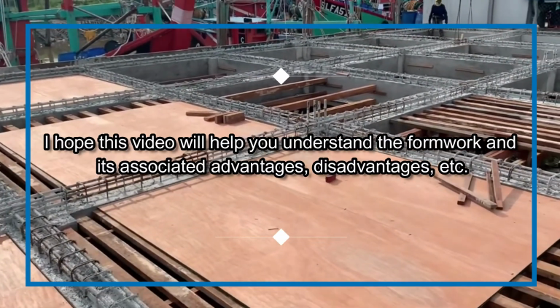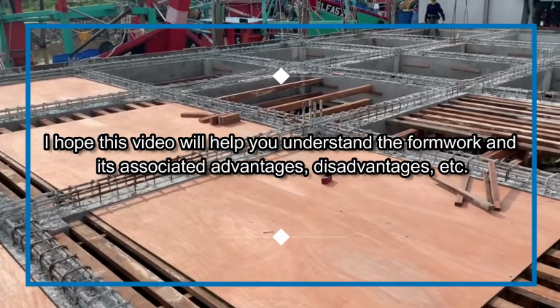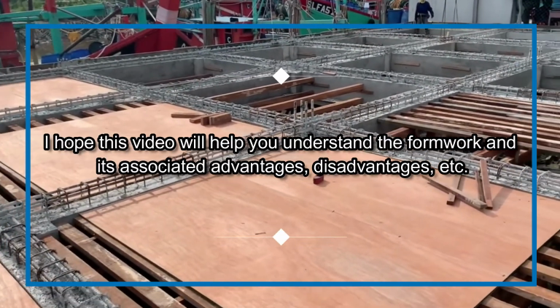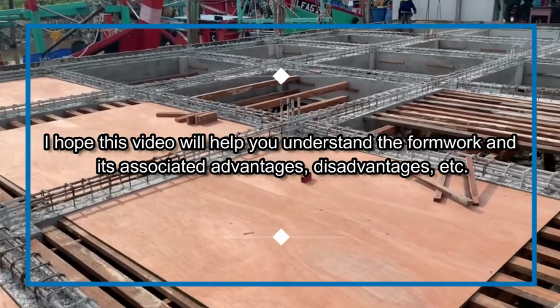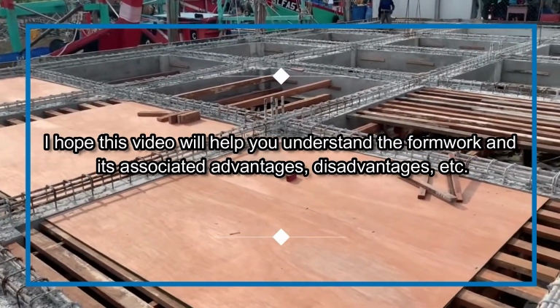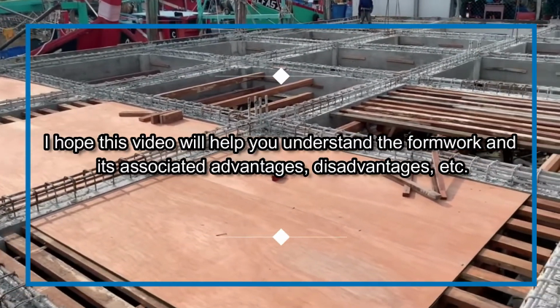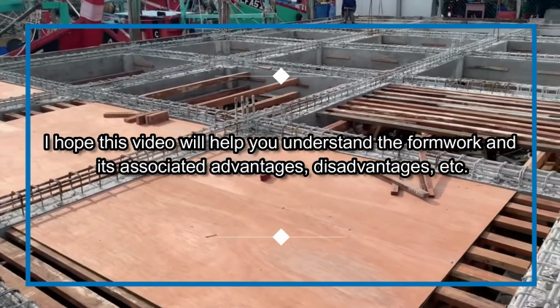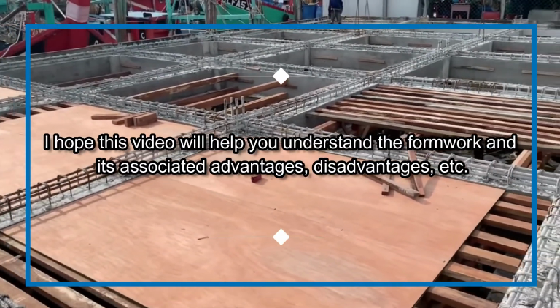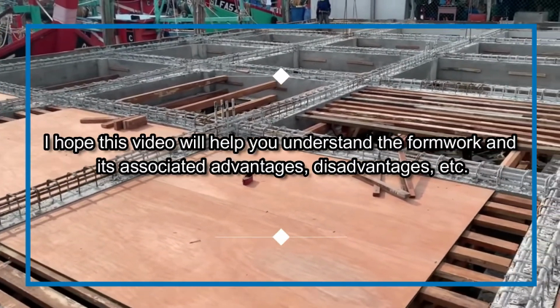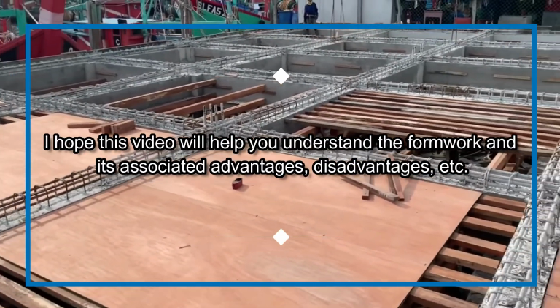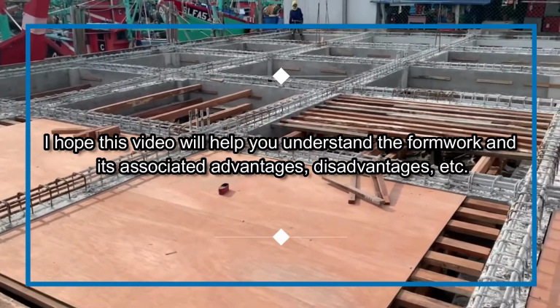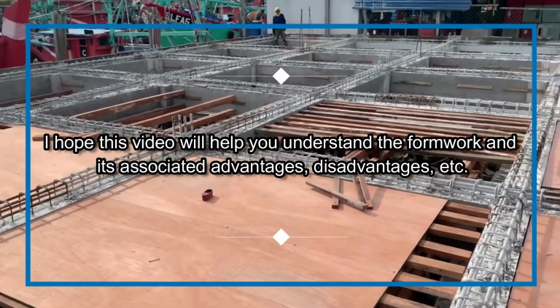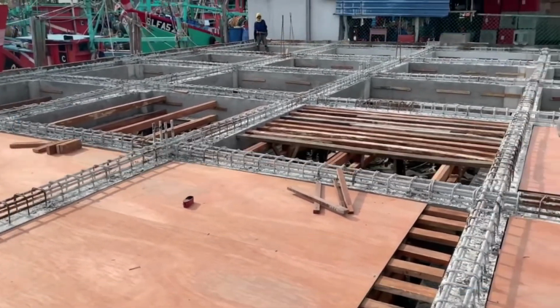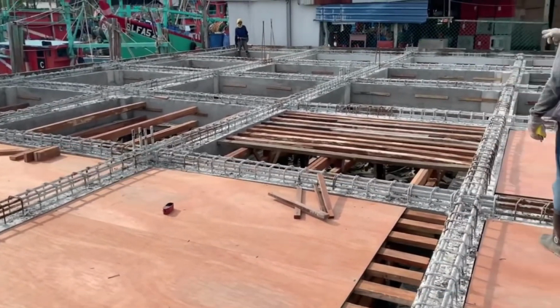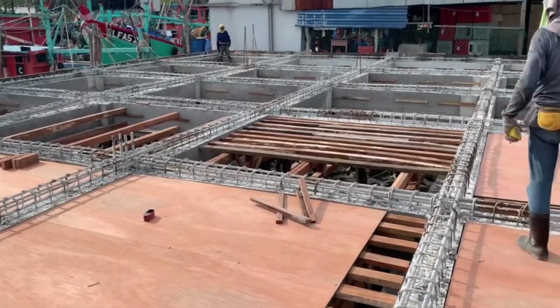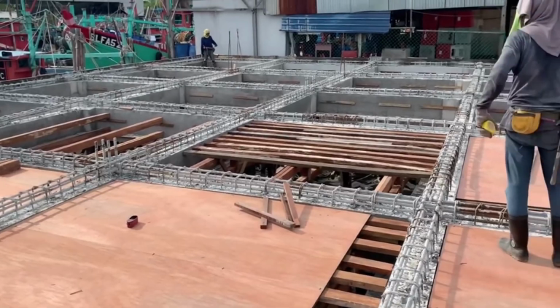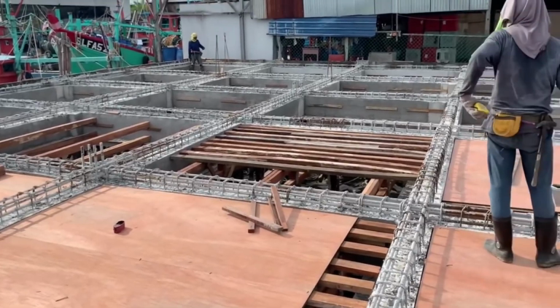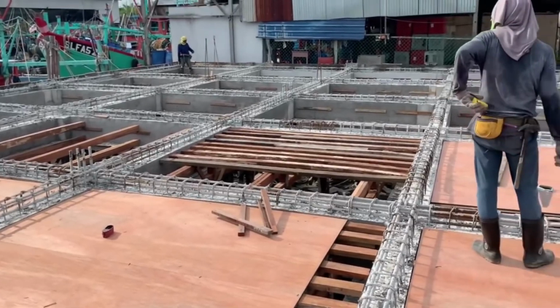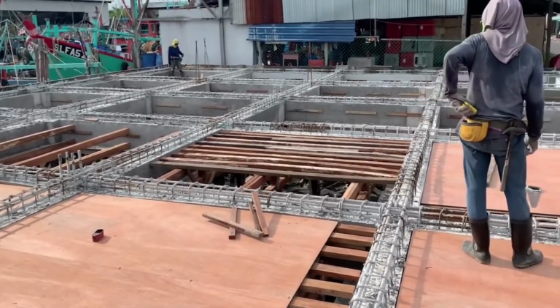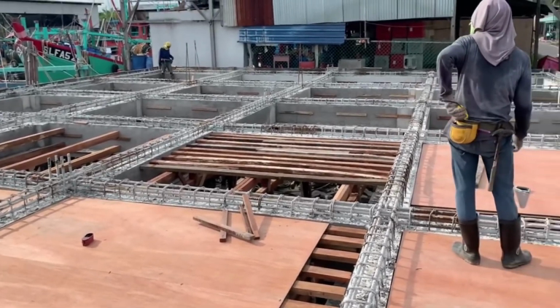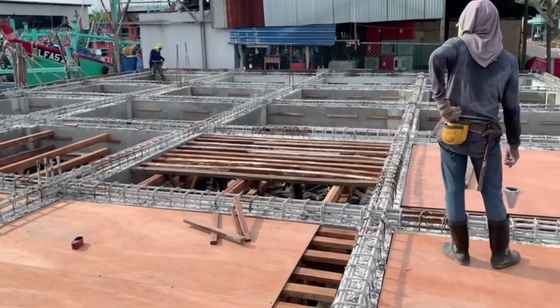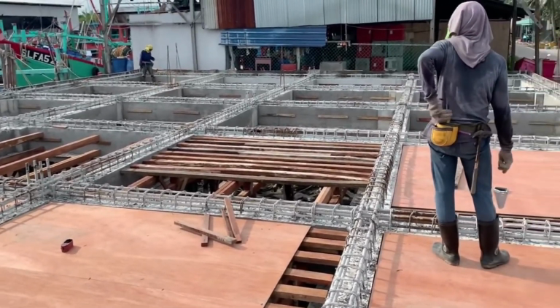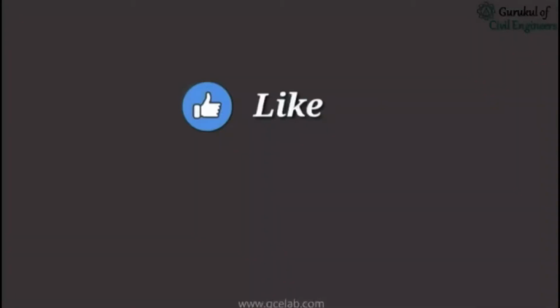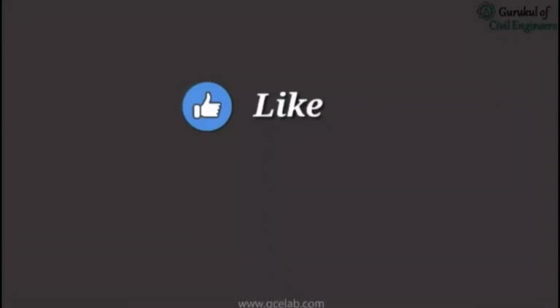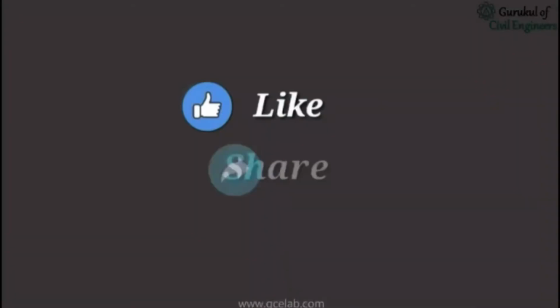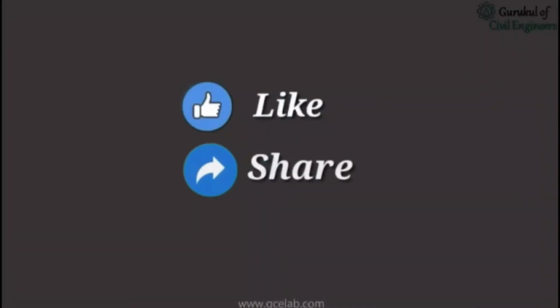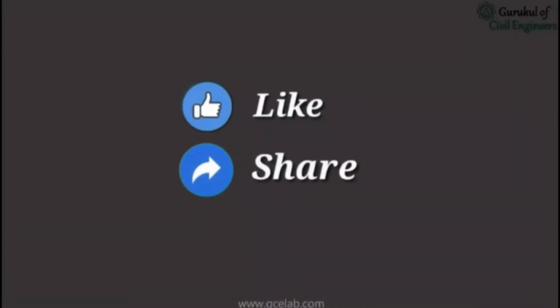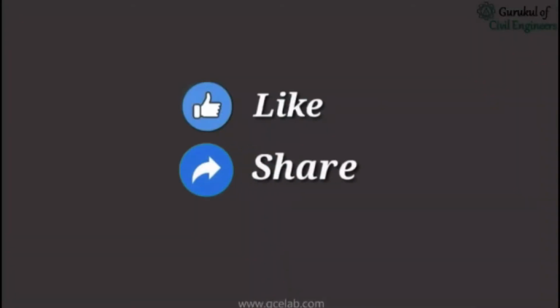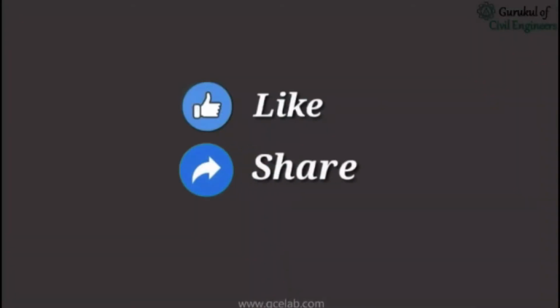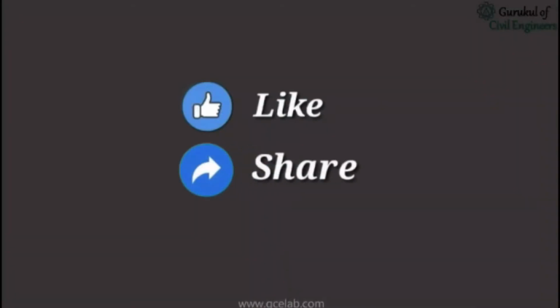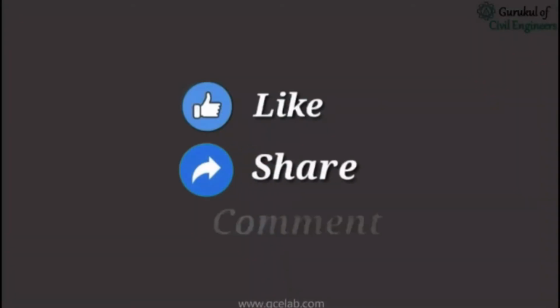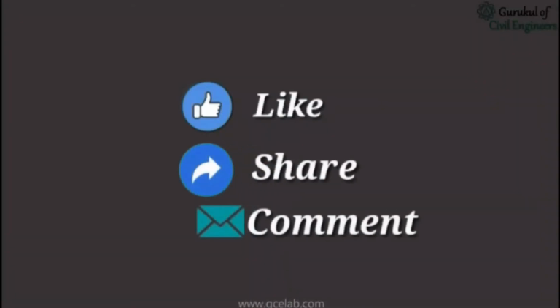I hope this video will help you understand formwork and its associated advantages, disadvantages, etc. Please feel free to like, share, and comment.